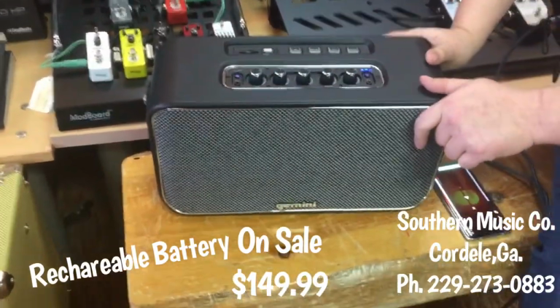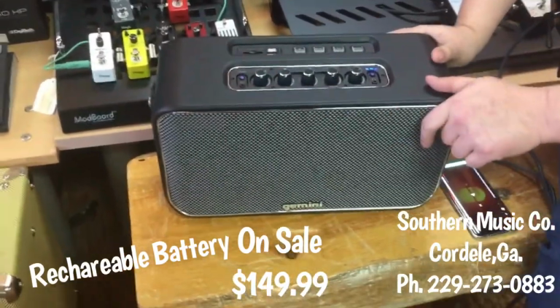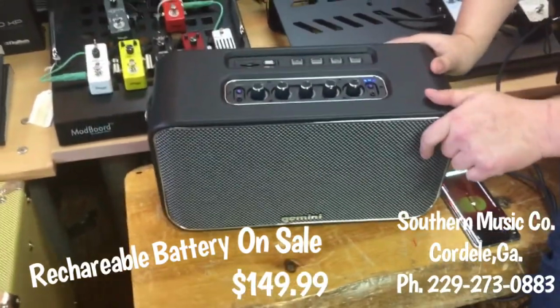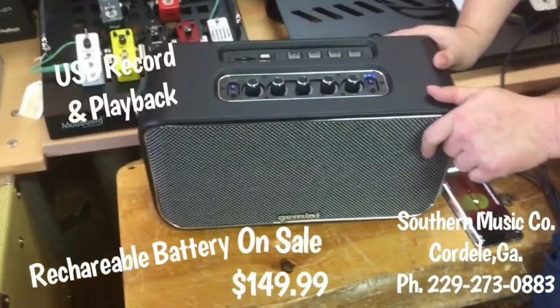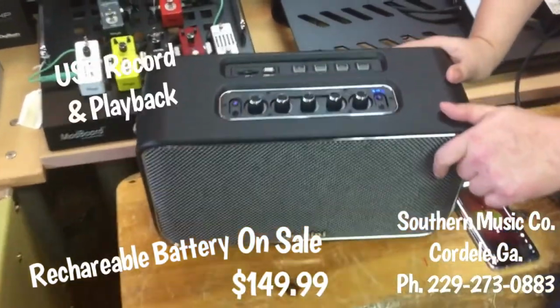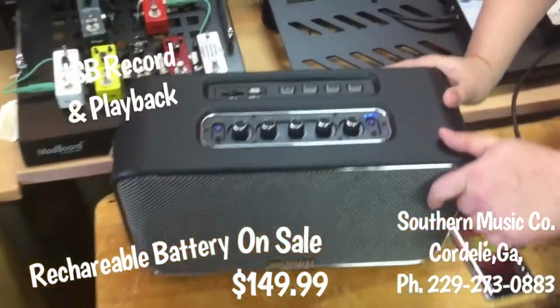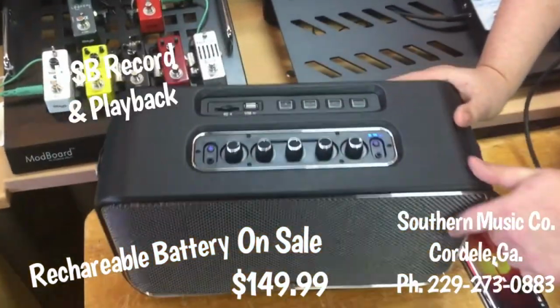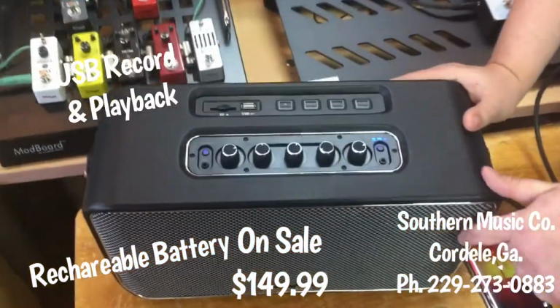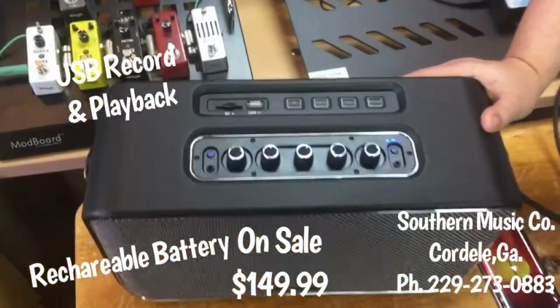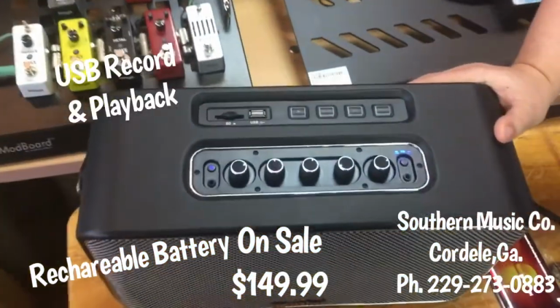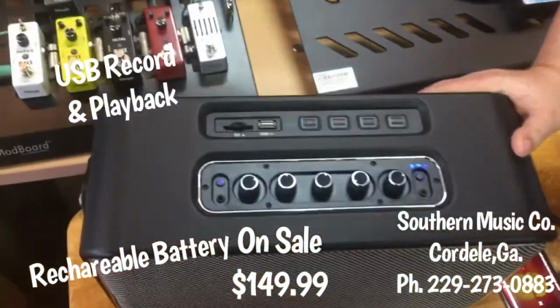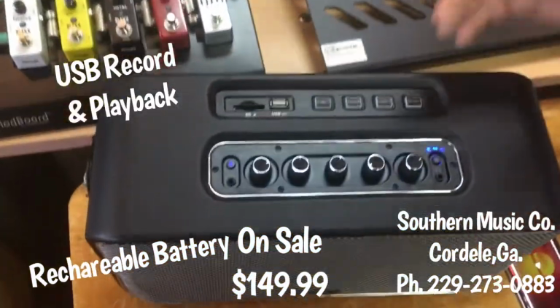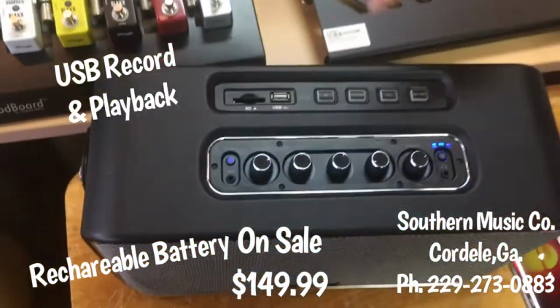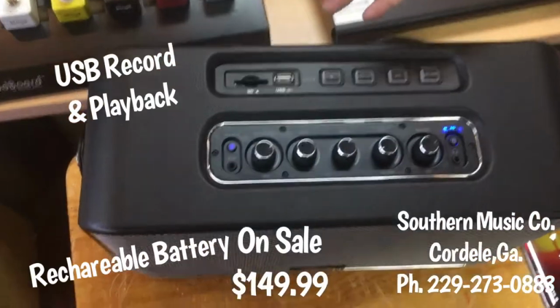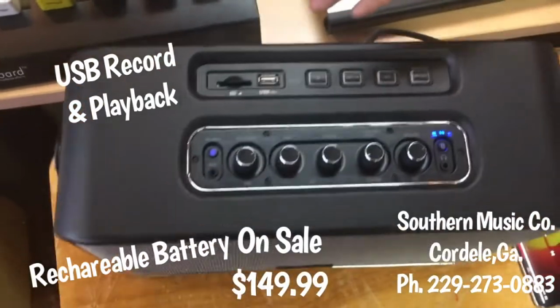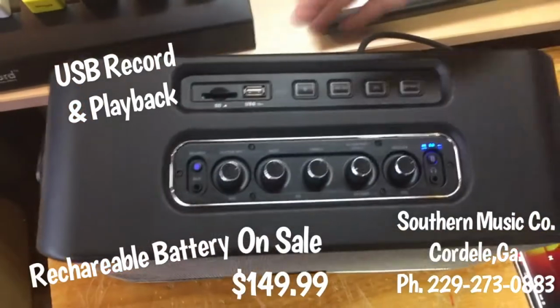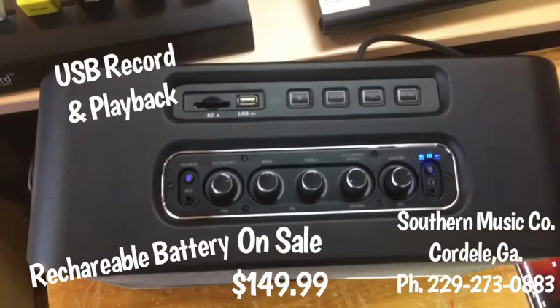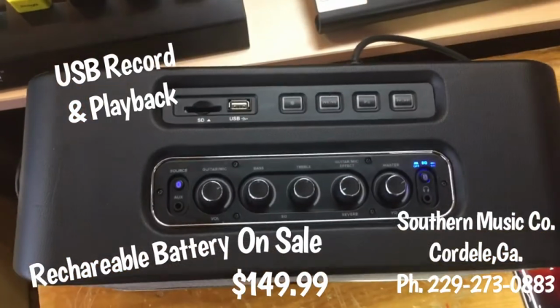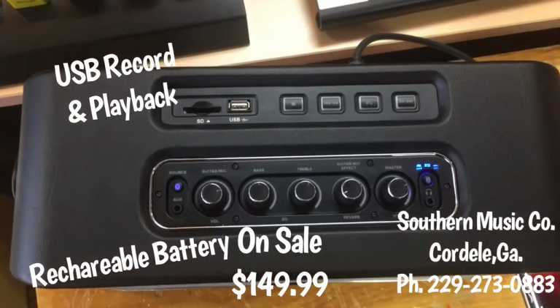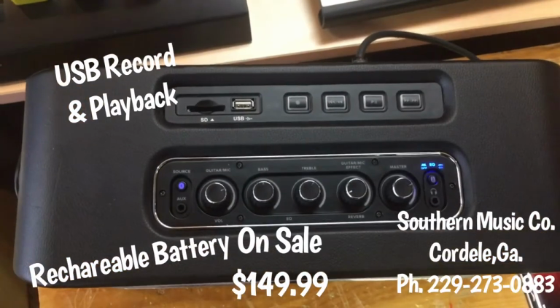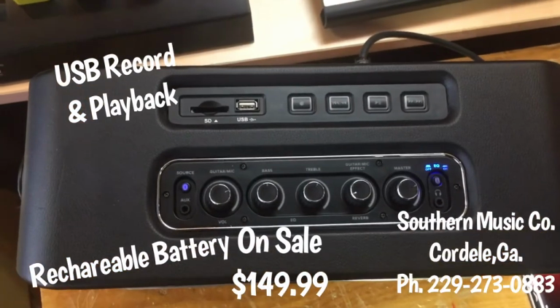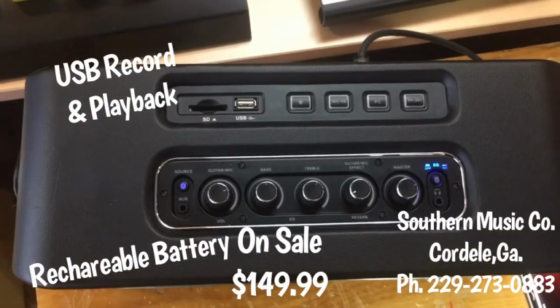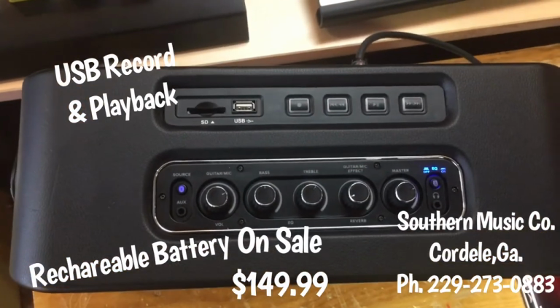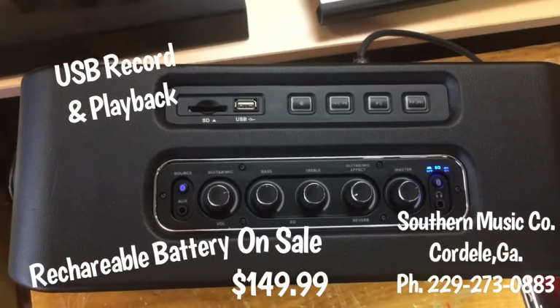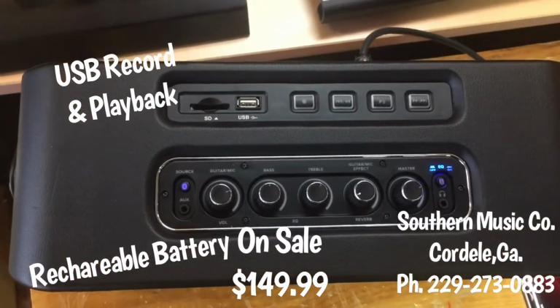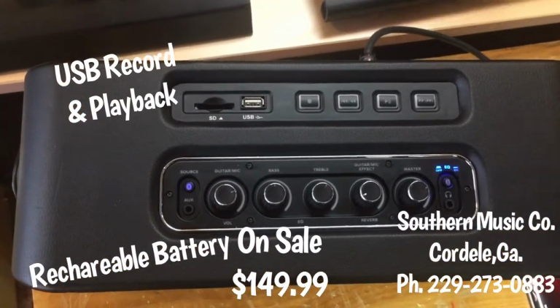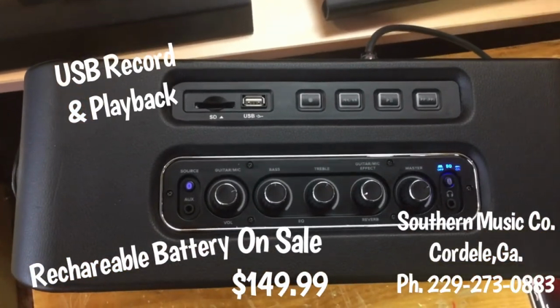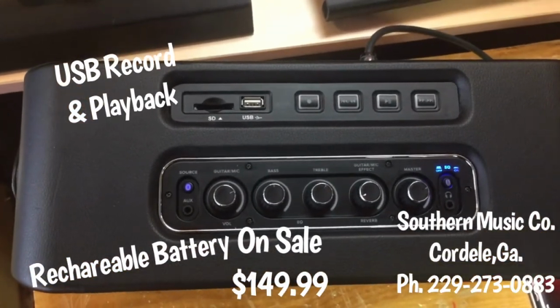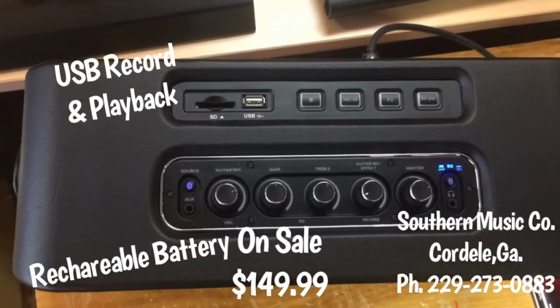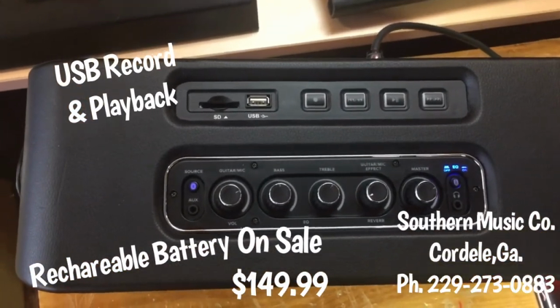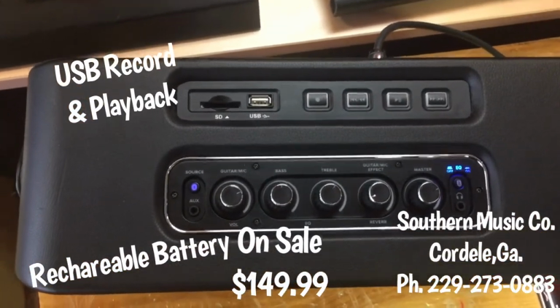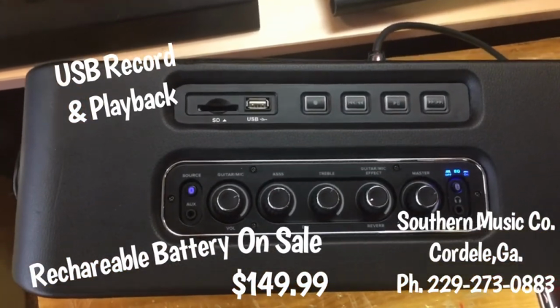It's really neat. It's AC-DC, so you can recharge it and take it tailgating, take it camping, whatever you want to do.